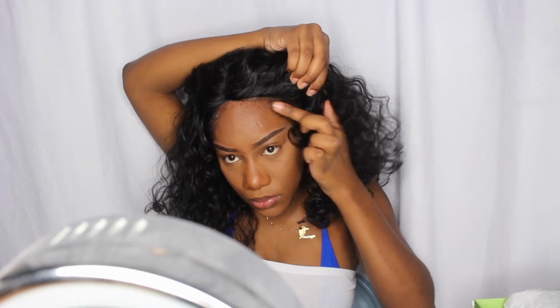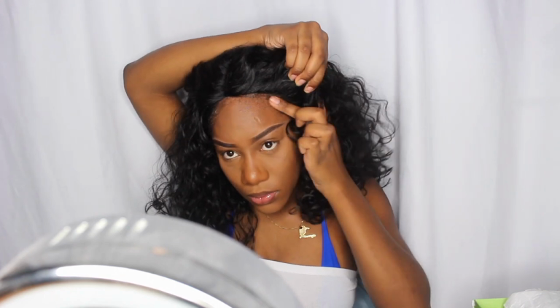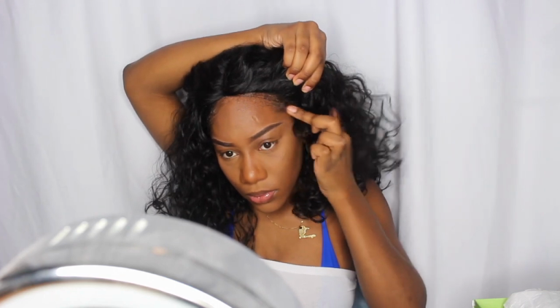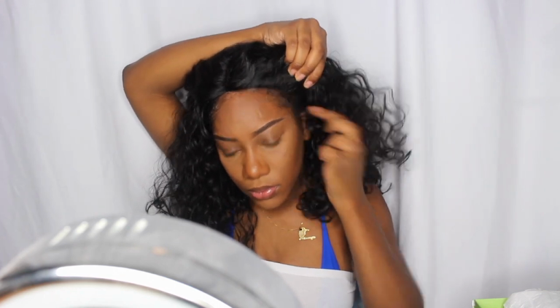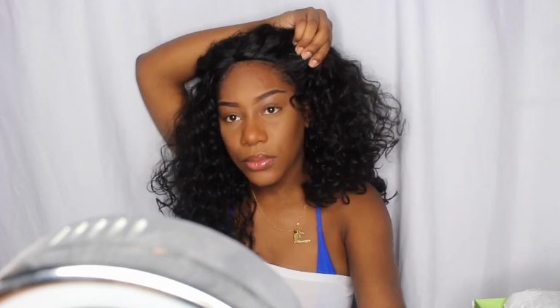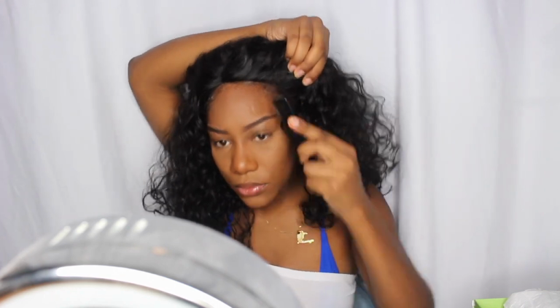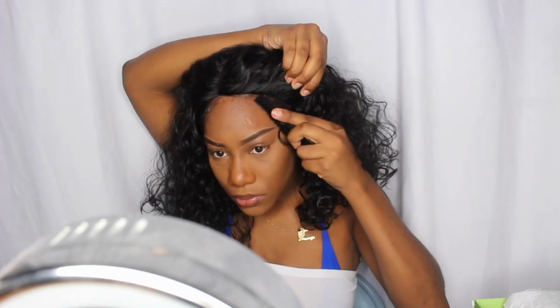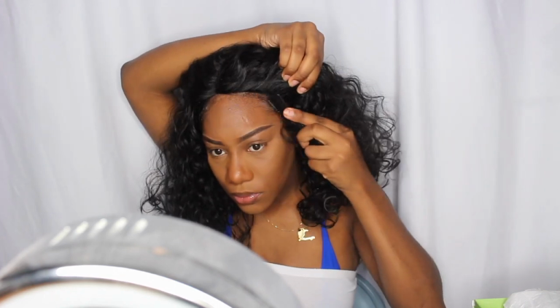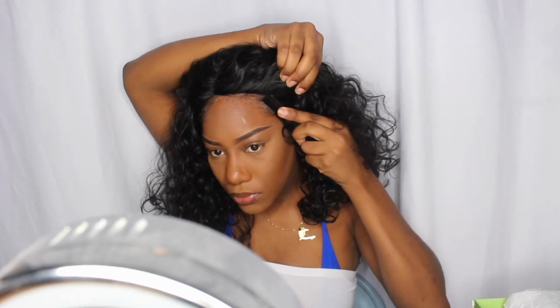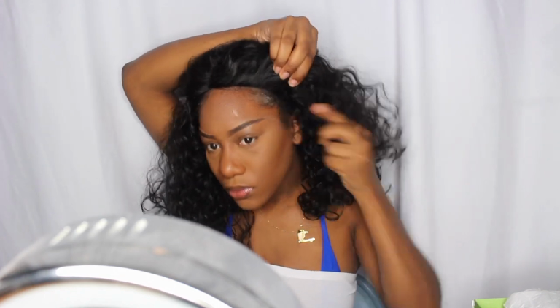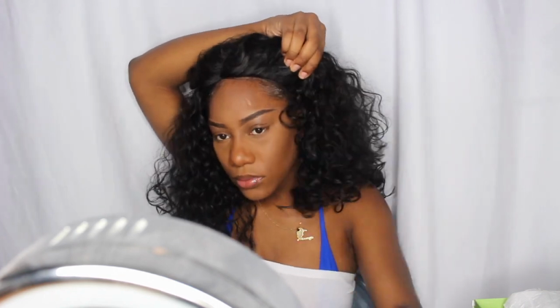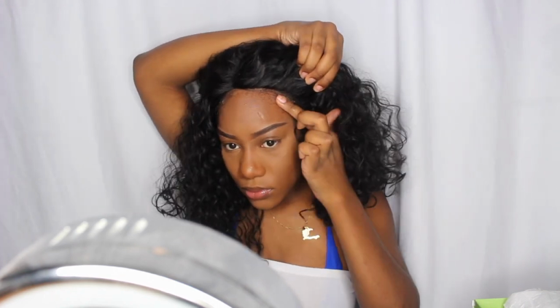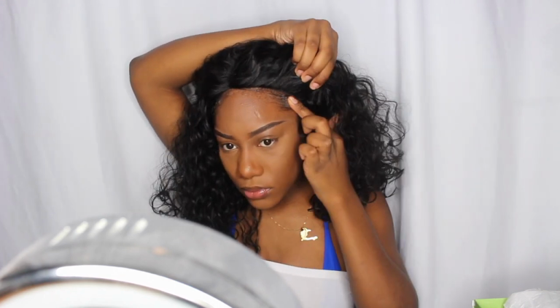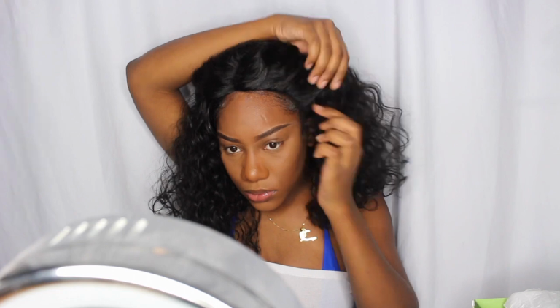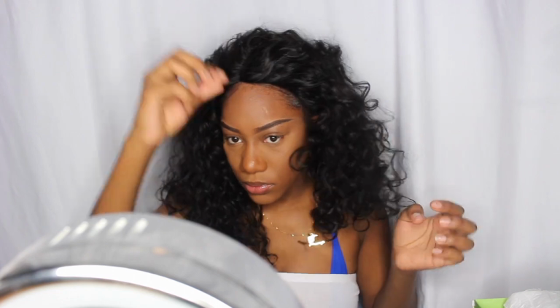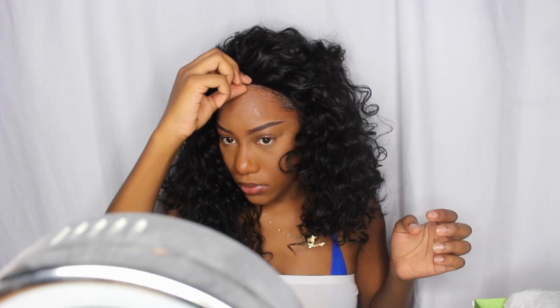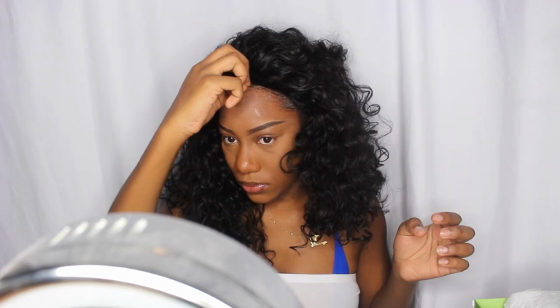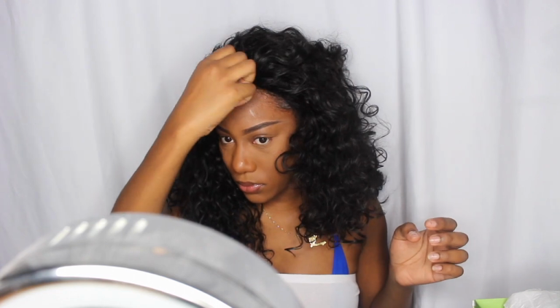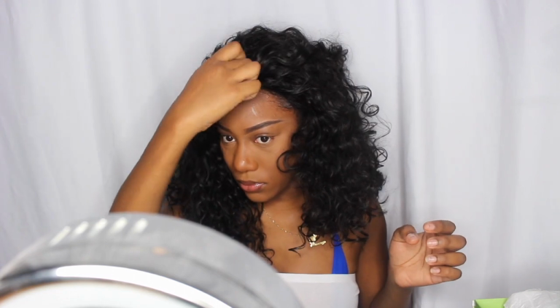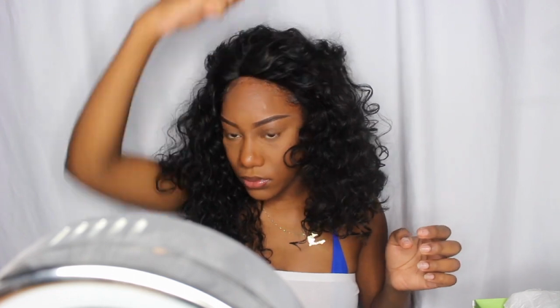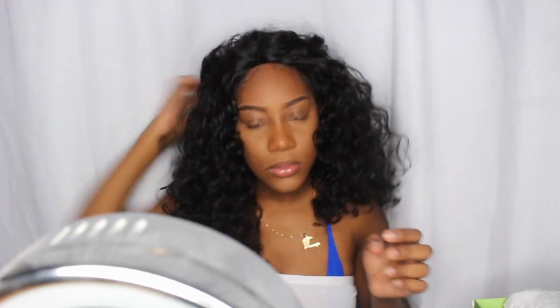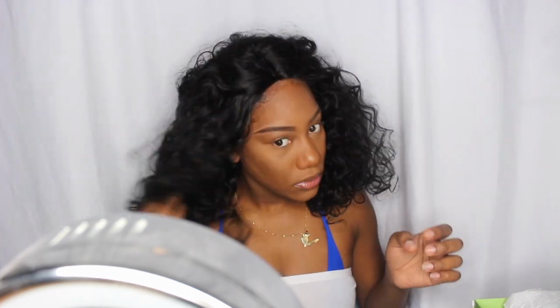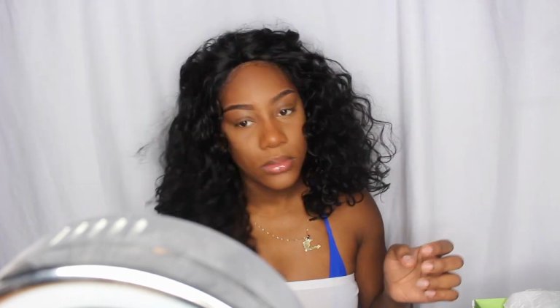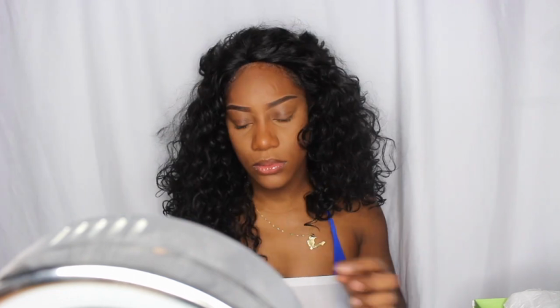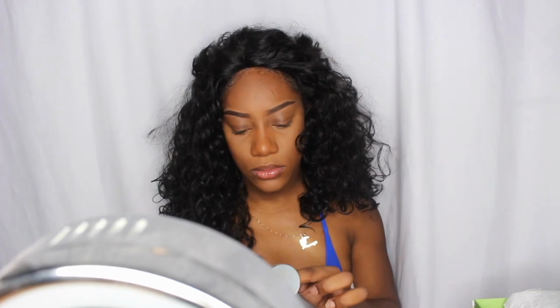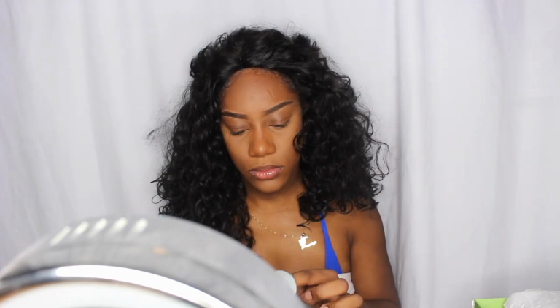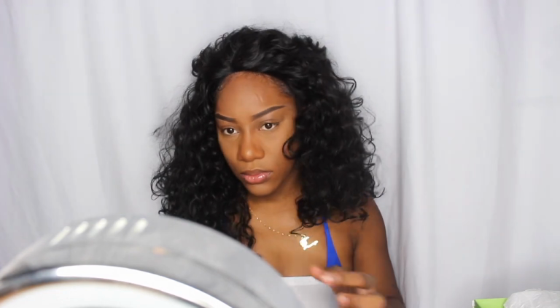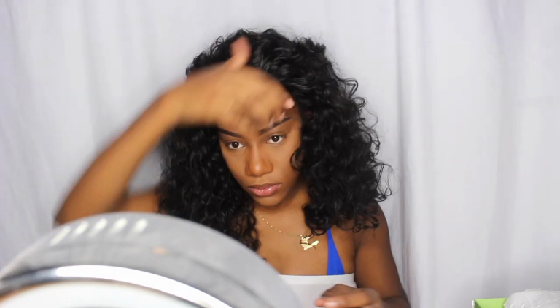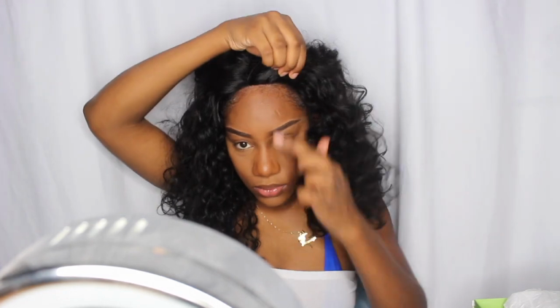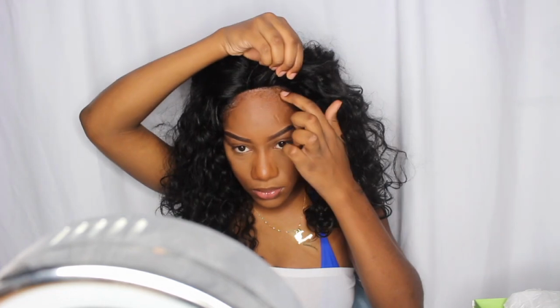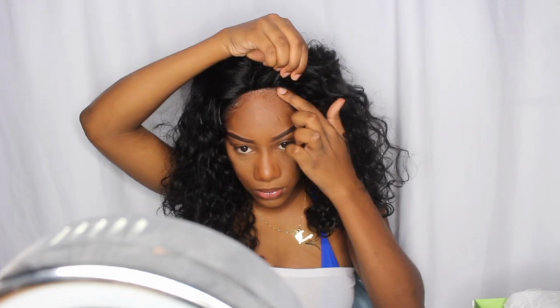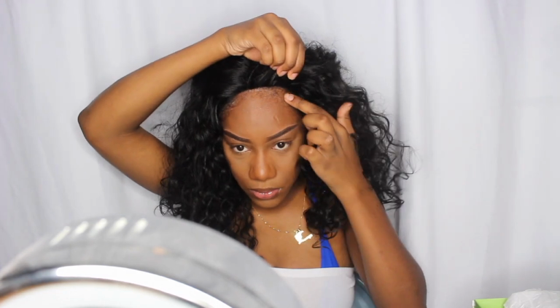As I lay them down, I'm making sure that none of my edges are out and that everything is tucked under this wig.